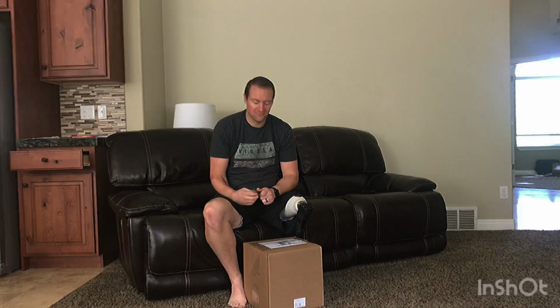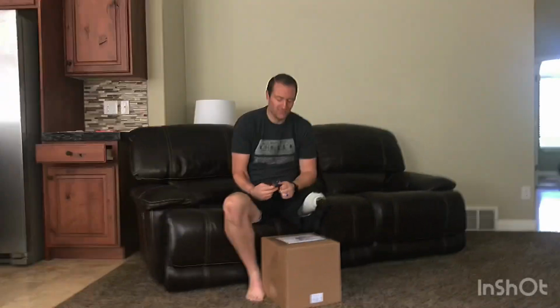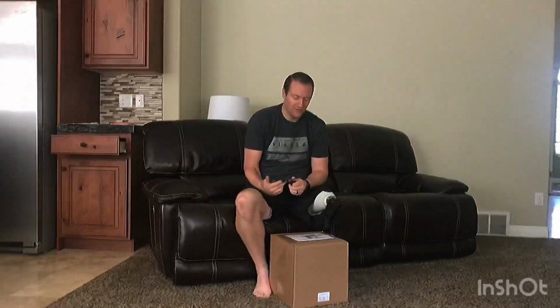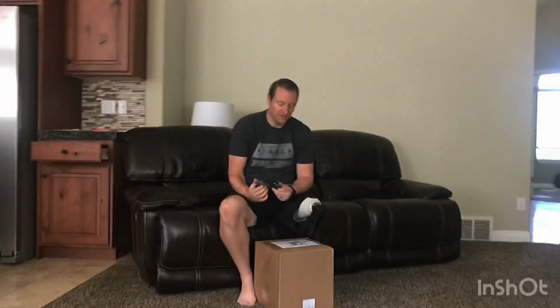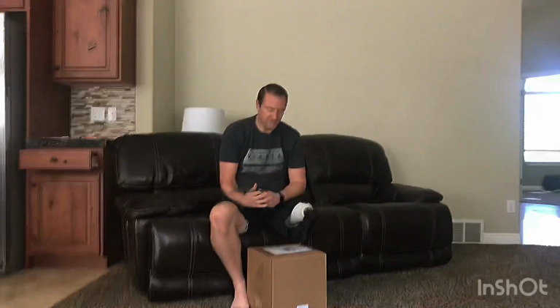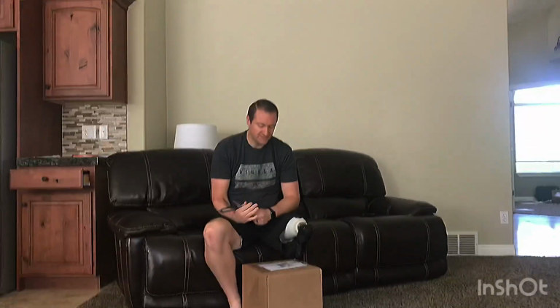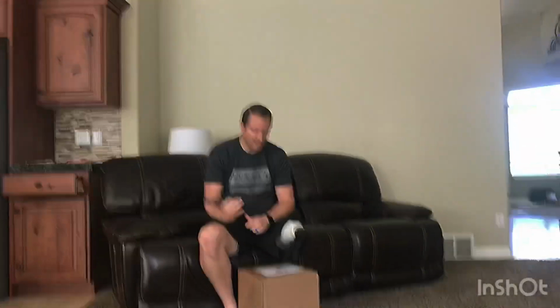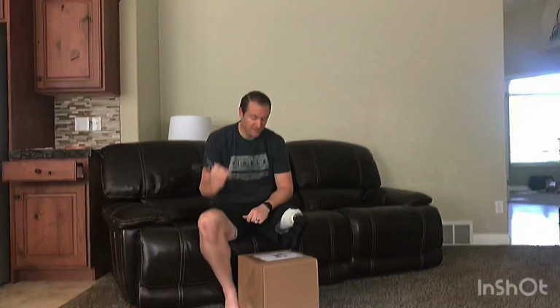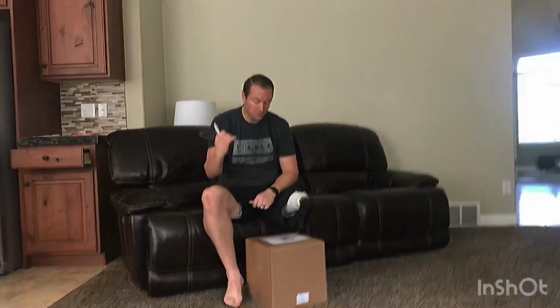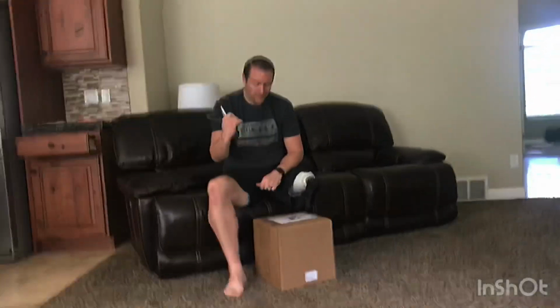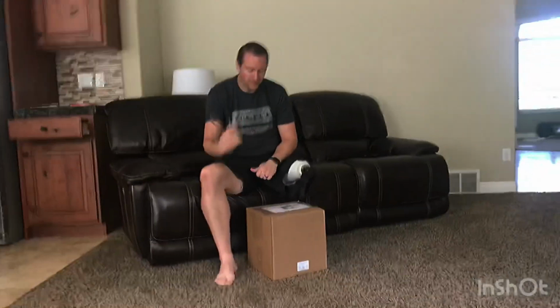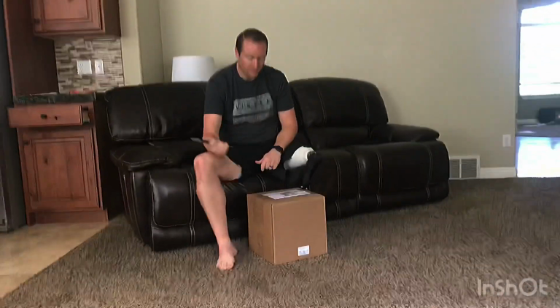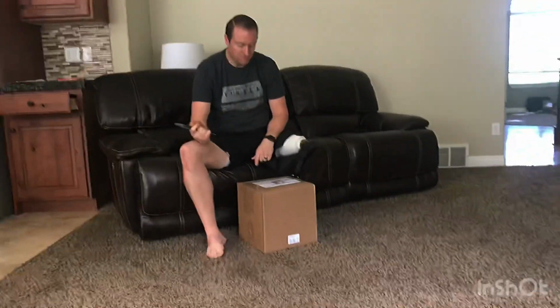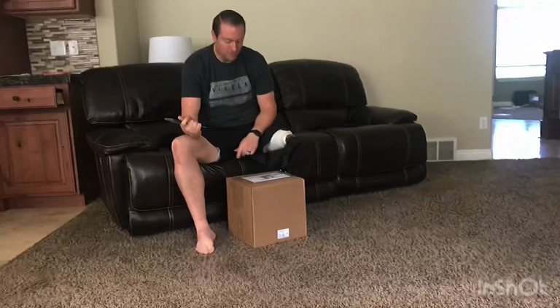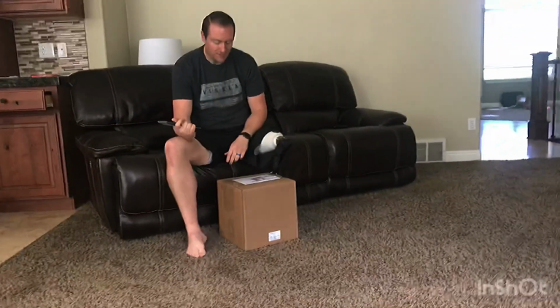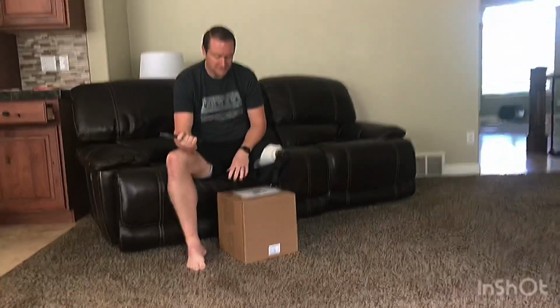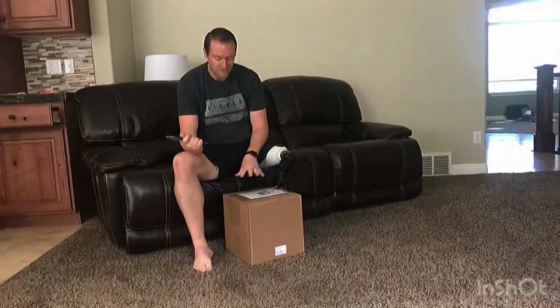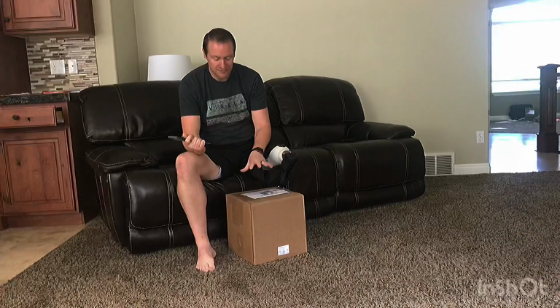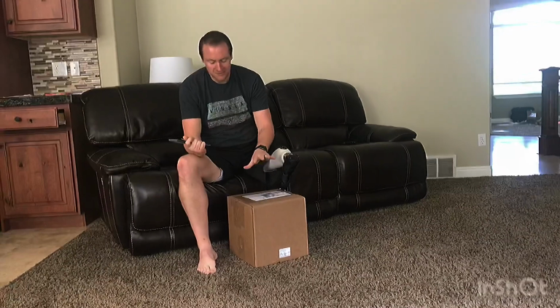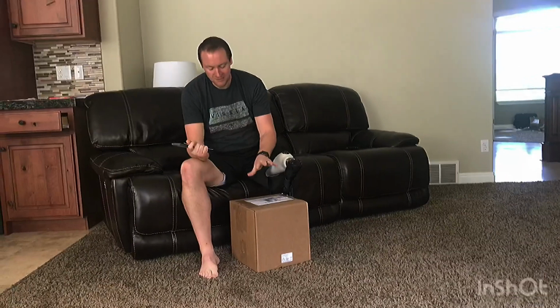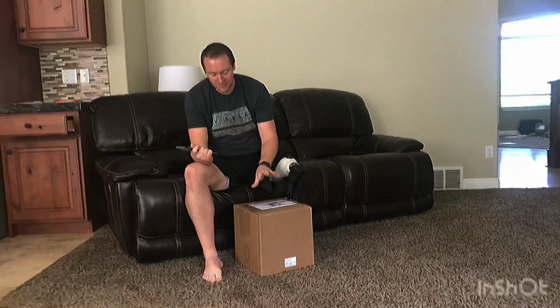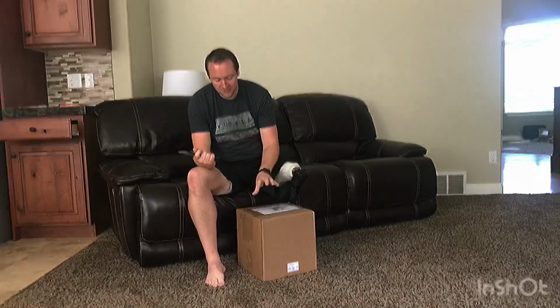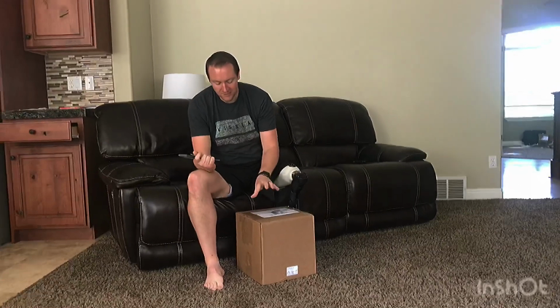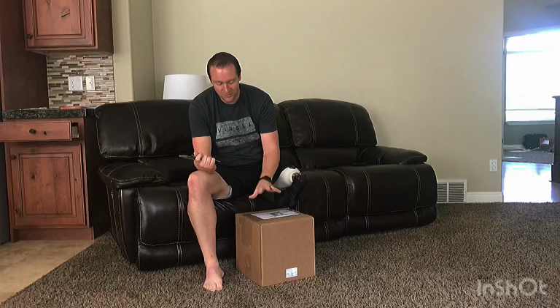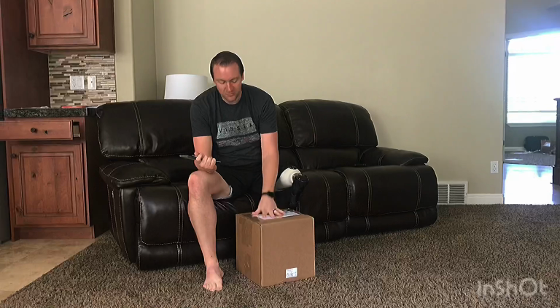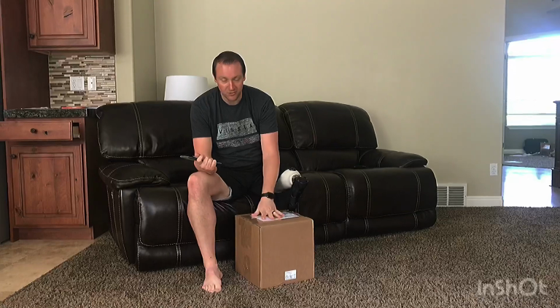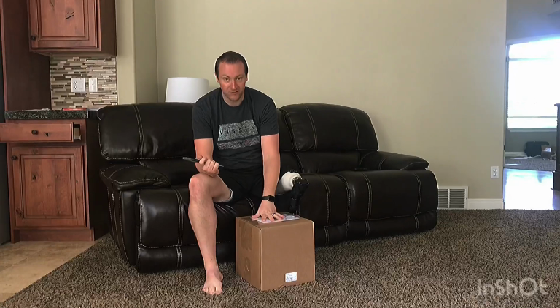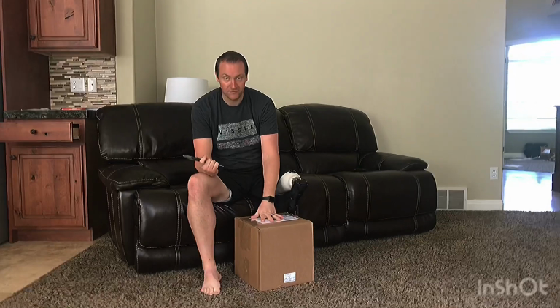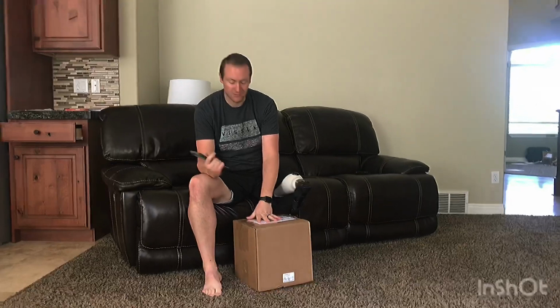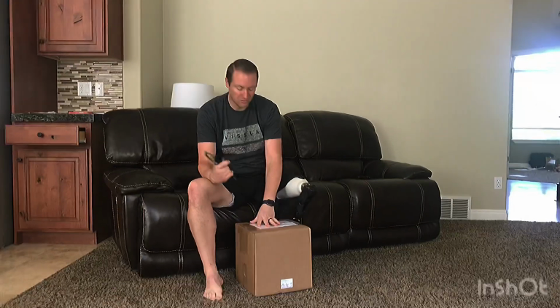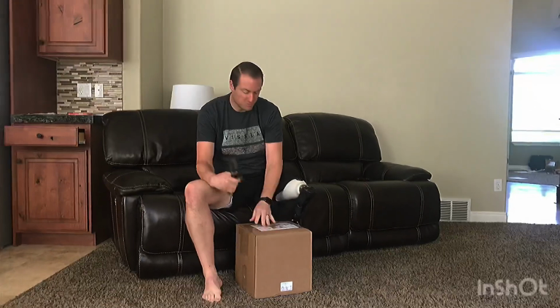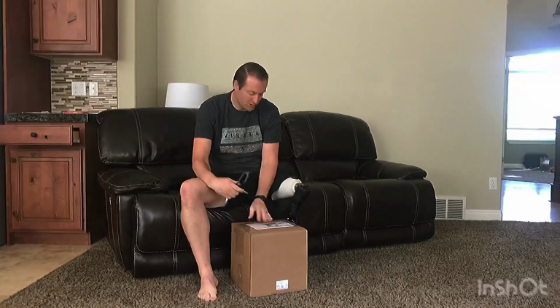All right, today we are unboxing a new product from College Park.